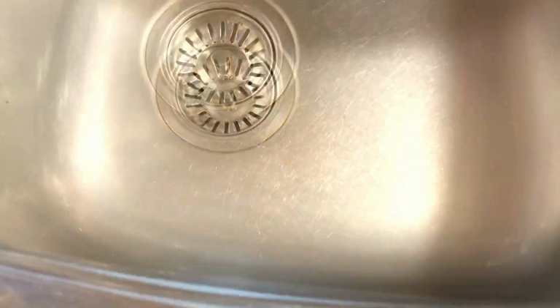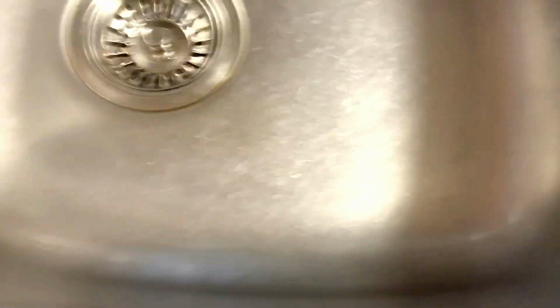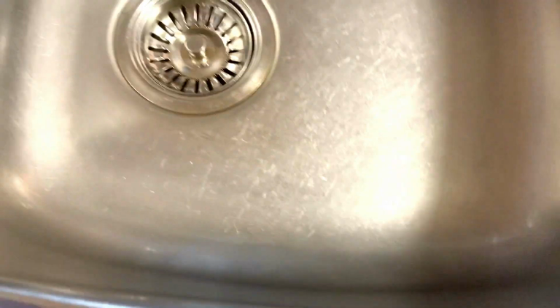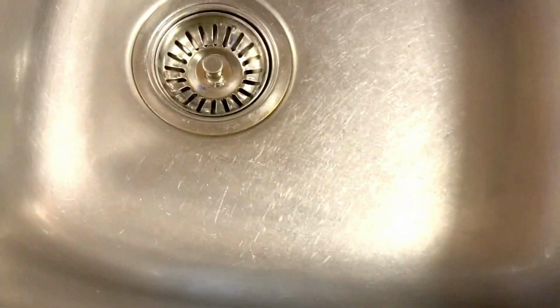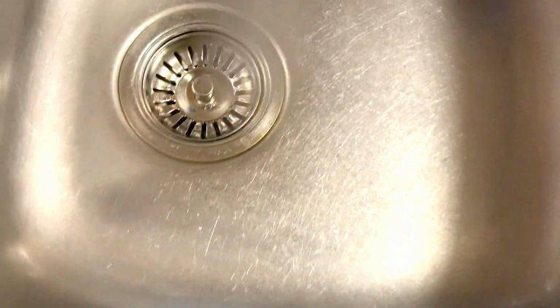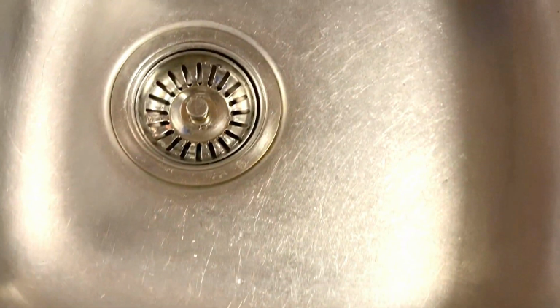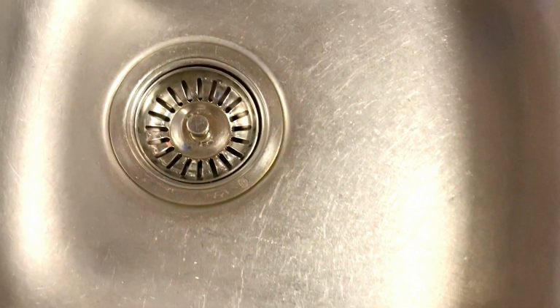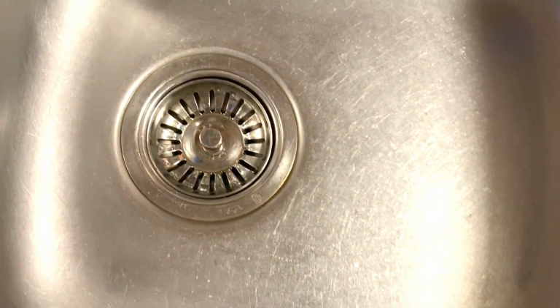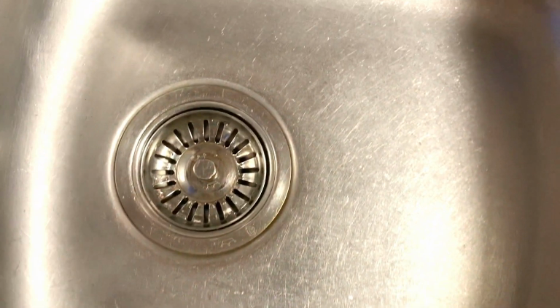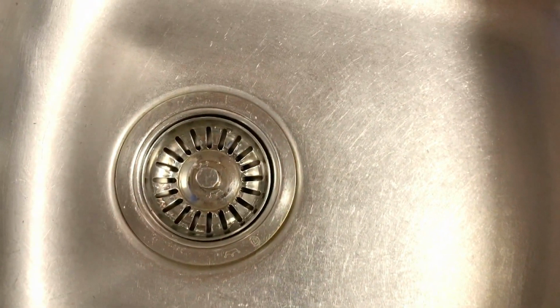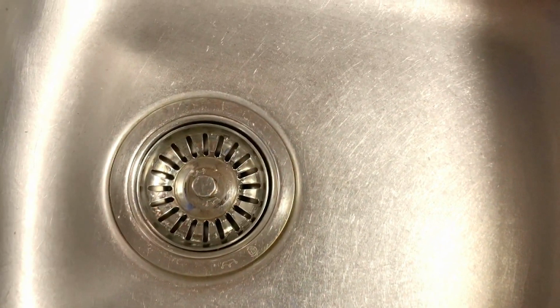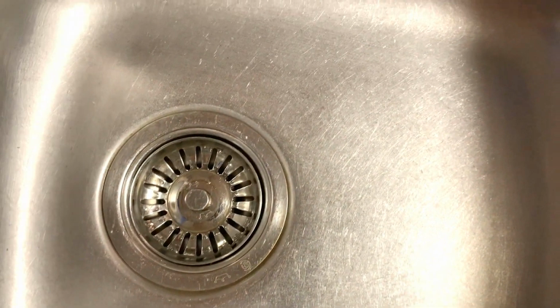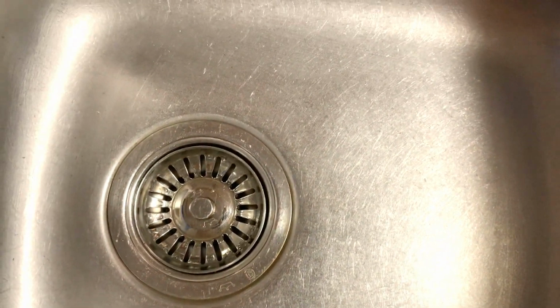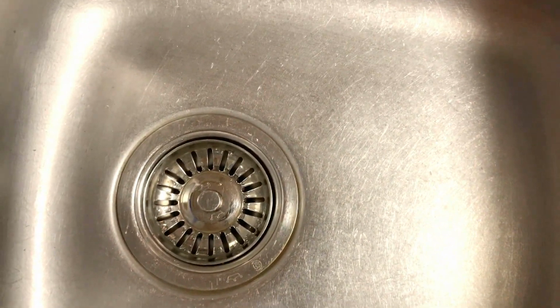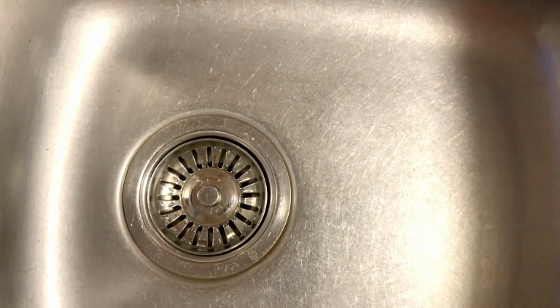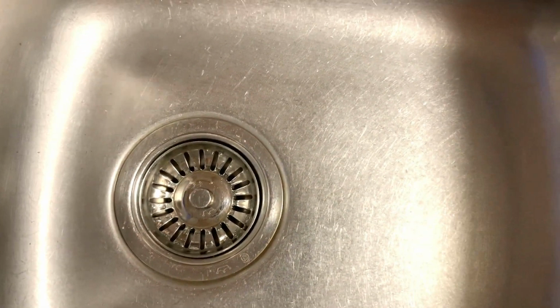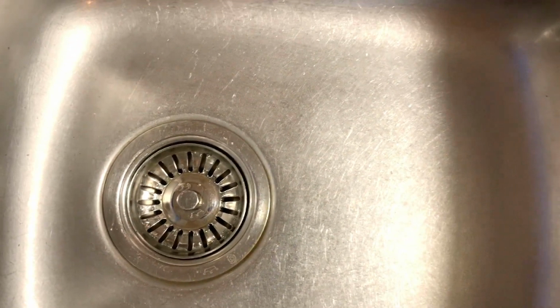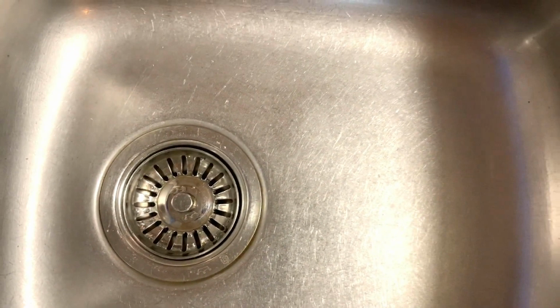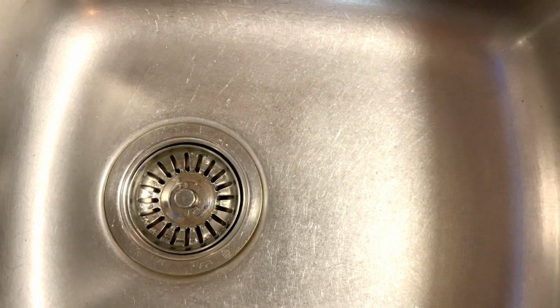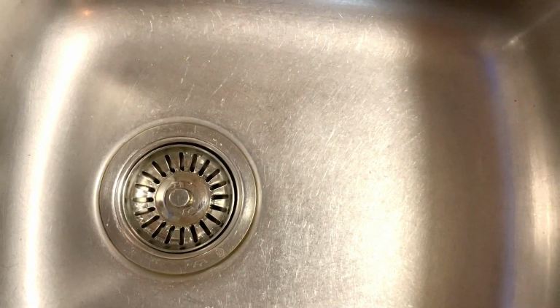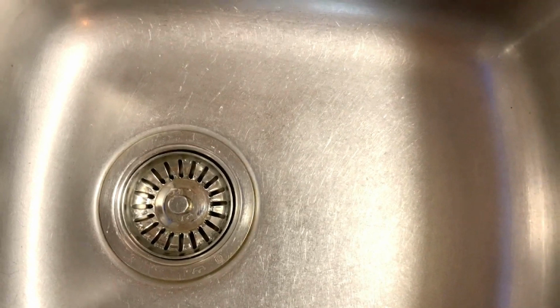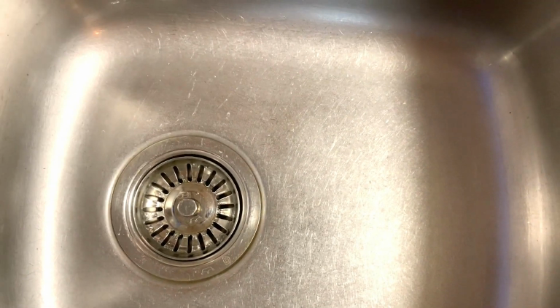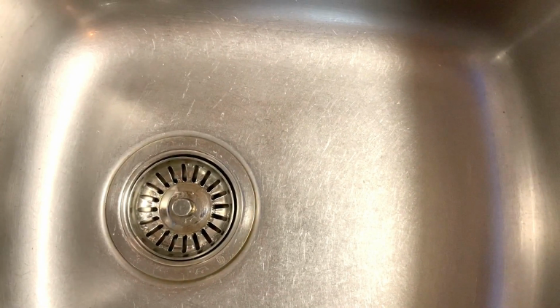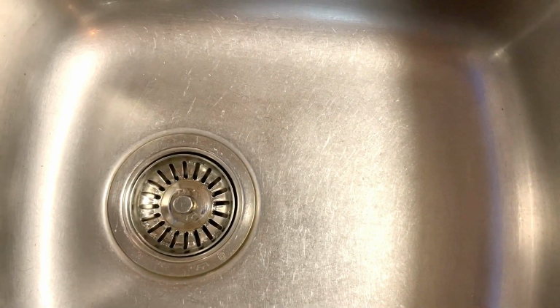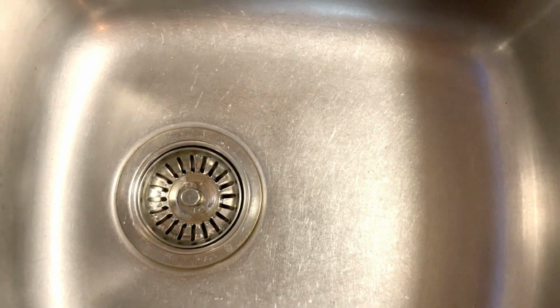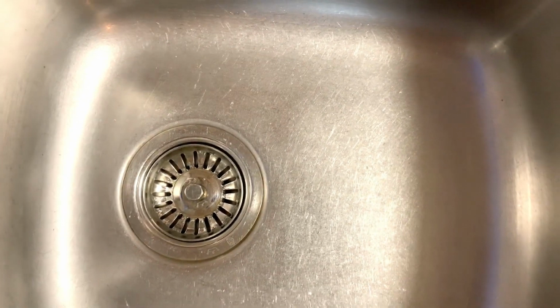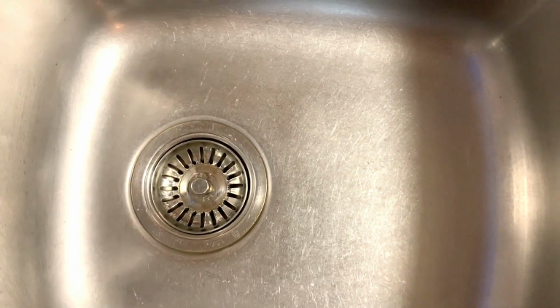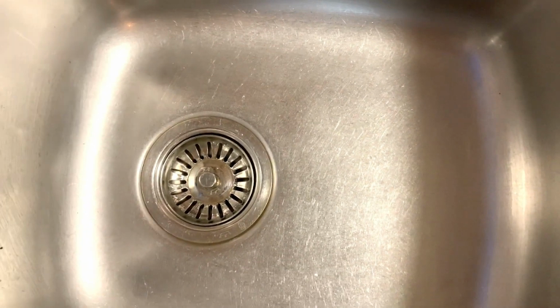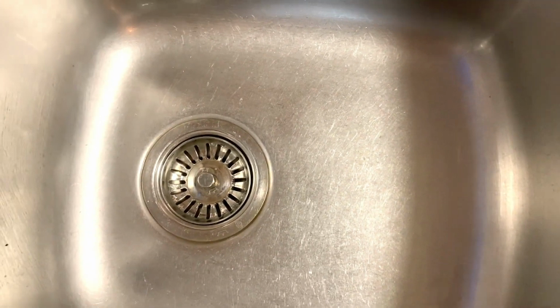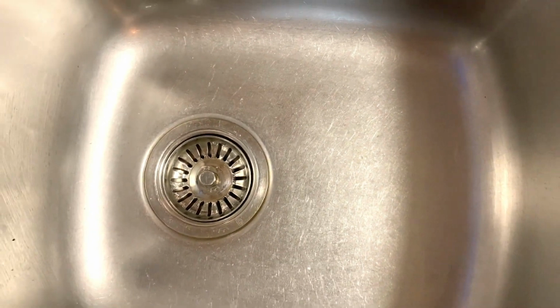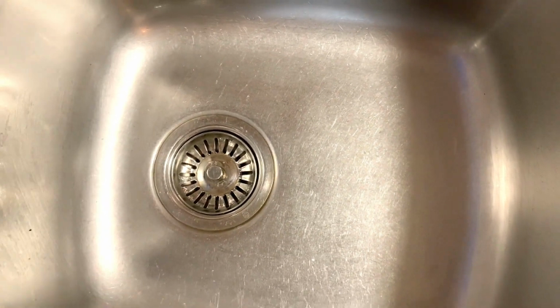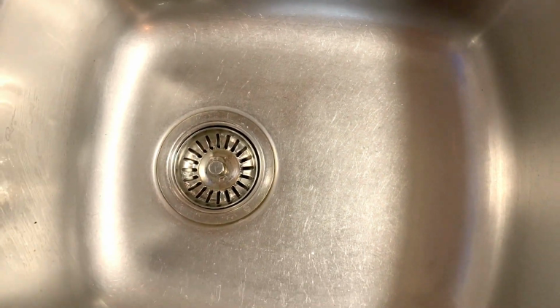And there it is — see how sparkly clean the sink now is. That's the magic of baking soda and vinegar.